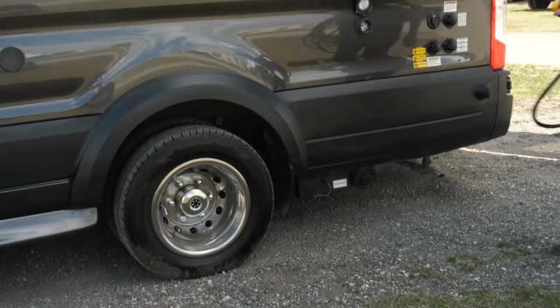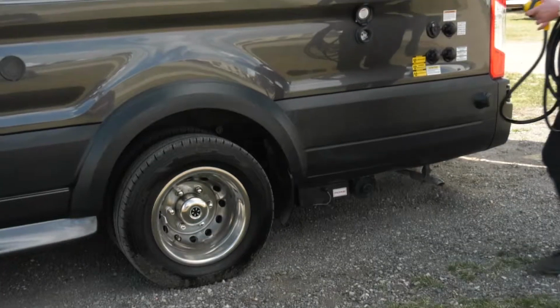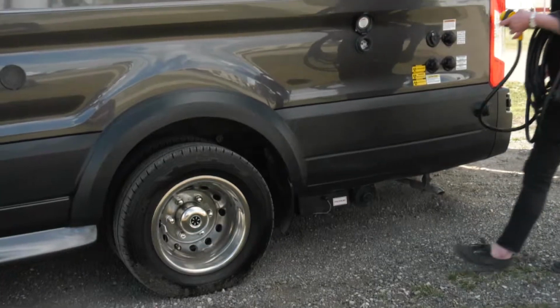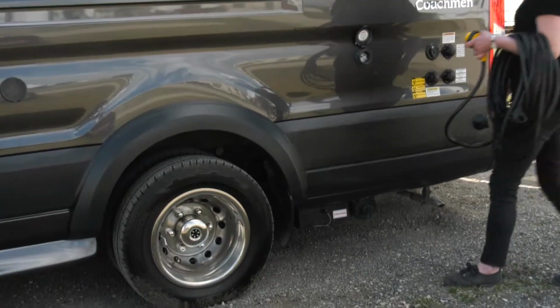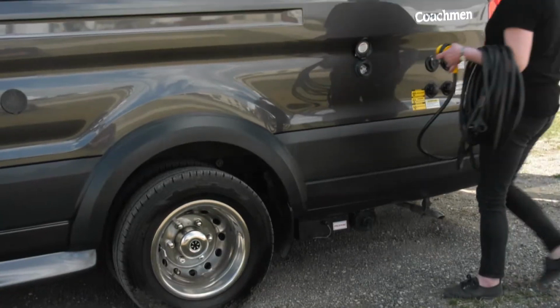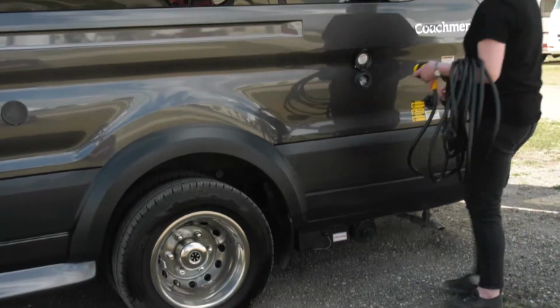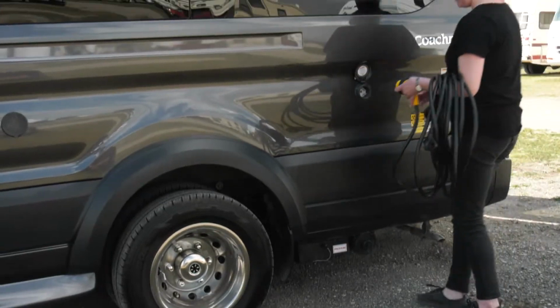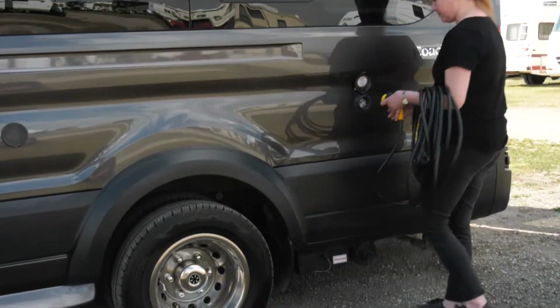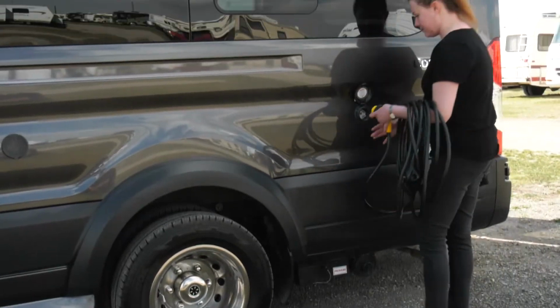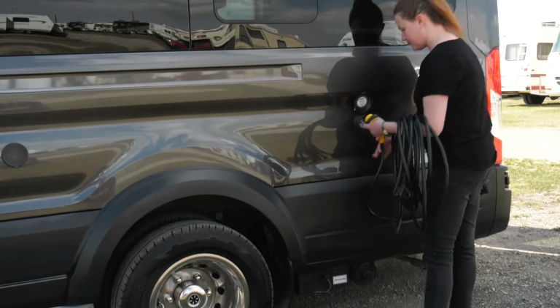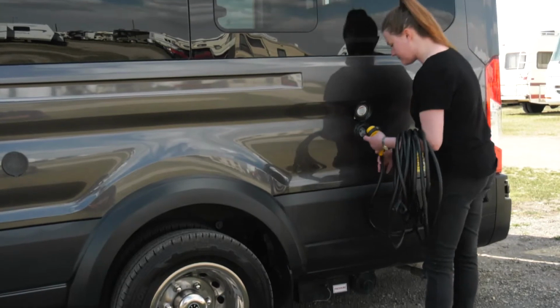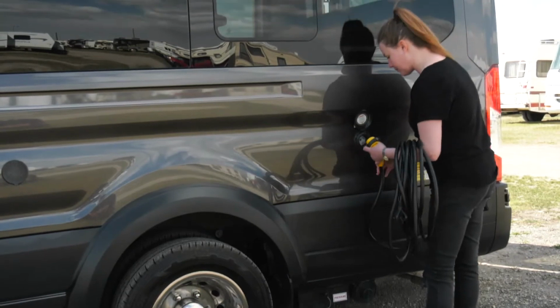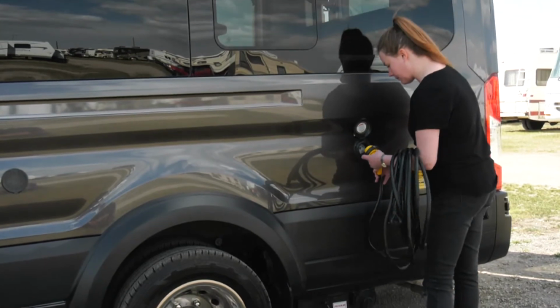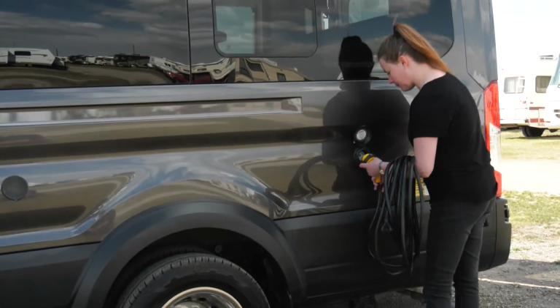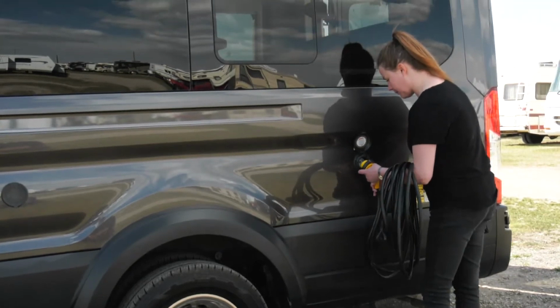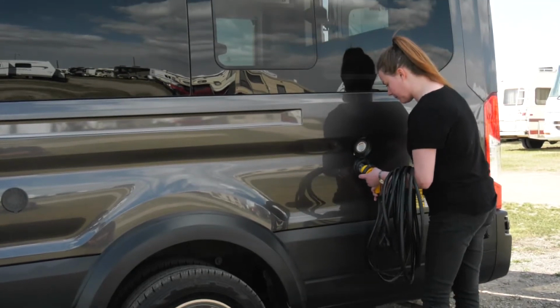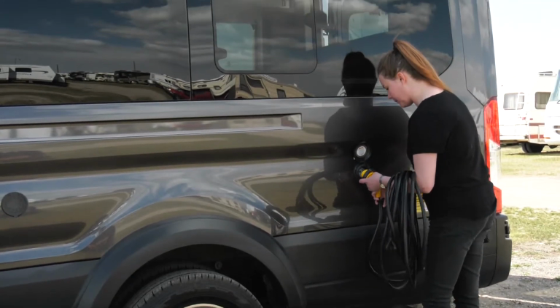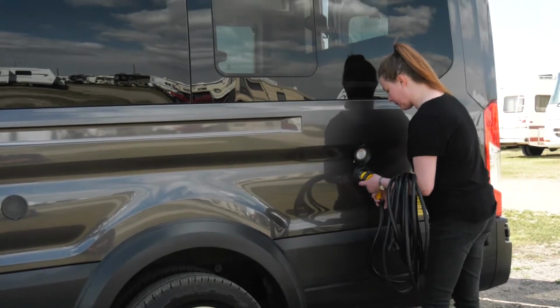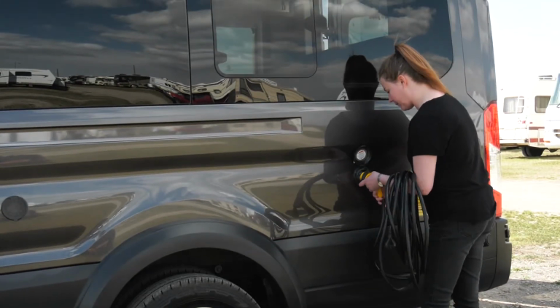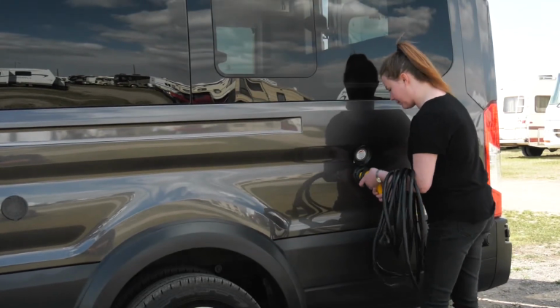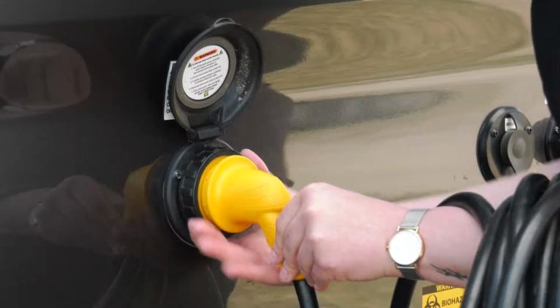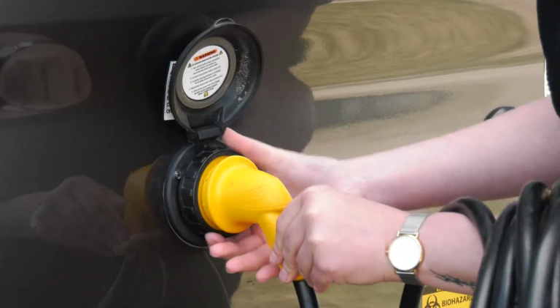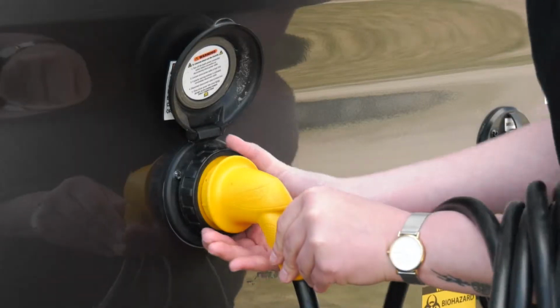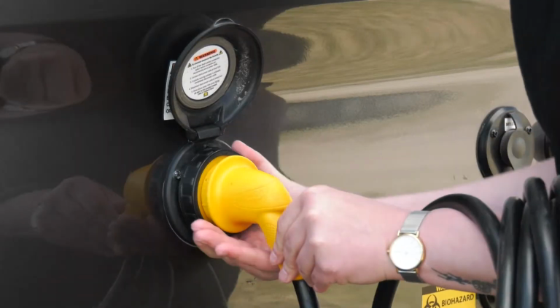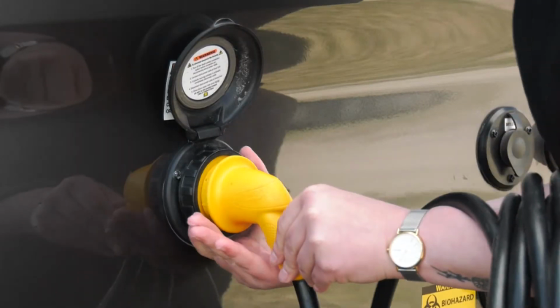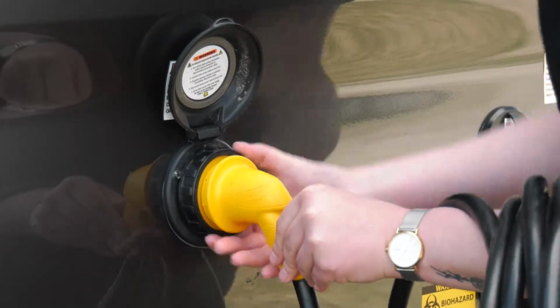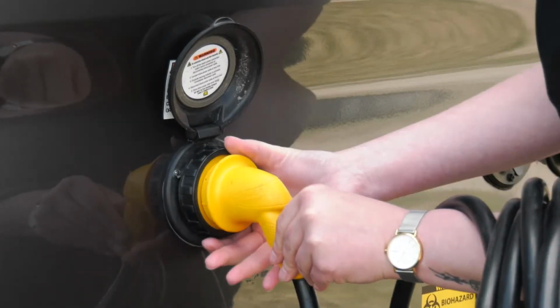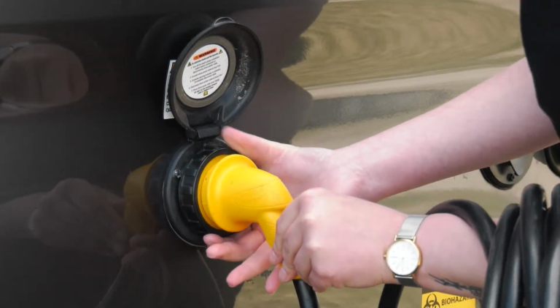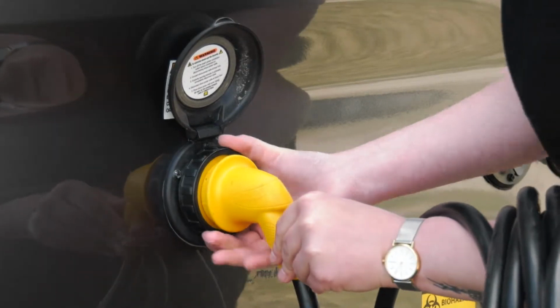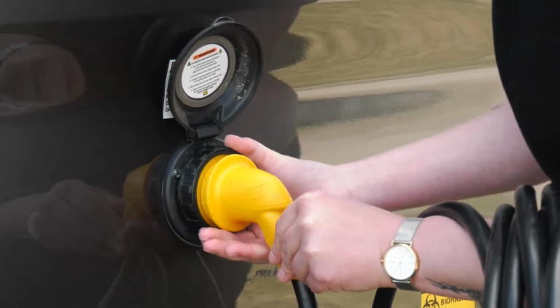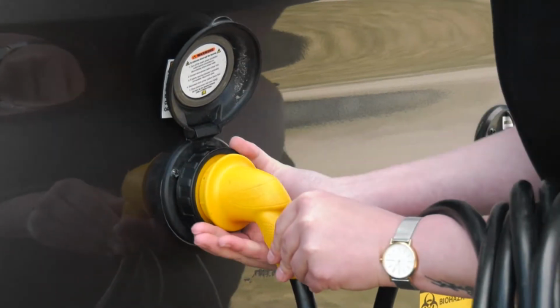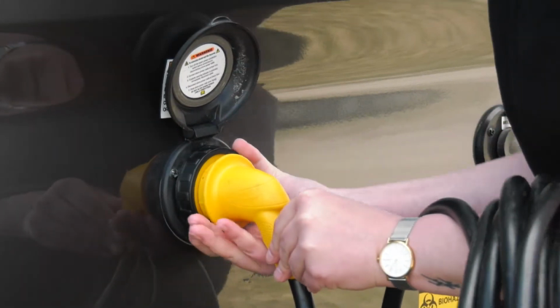Plug the correct end into the receptacle on the RV, then turn the collar to lock the cord.